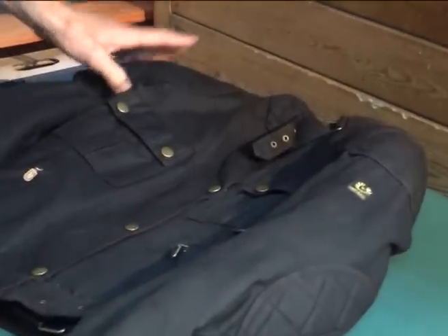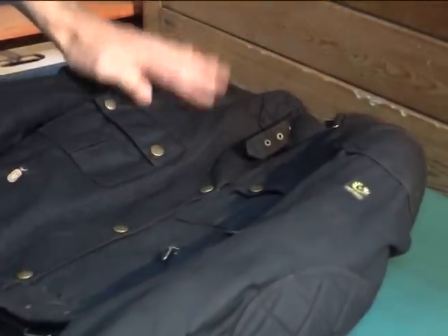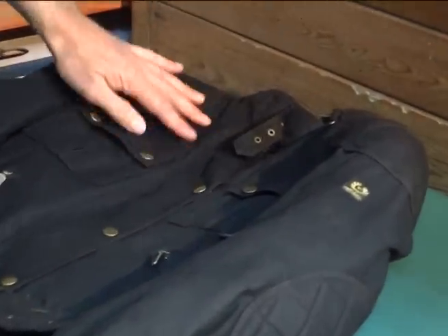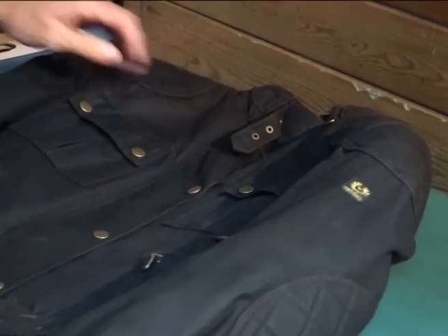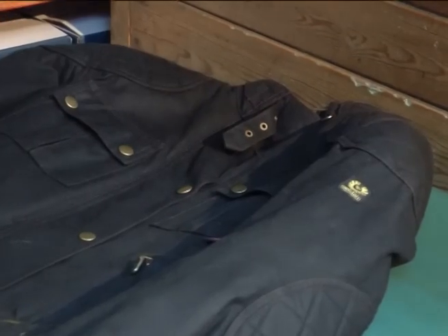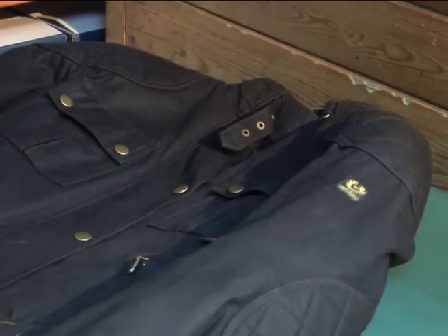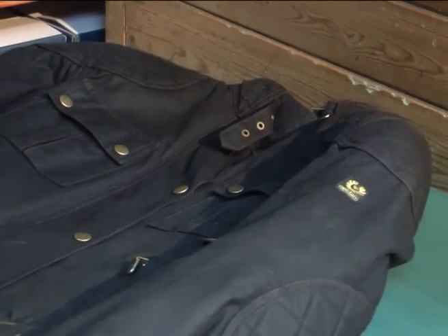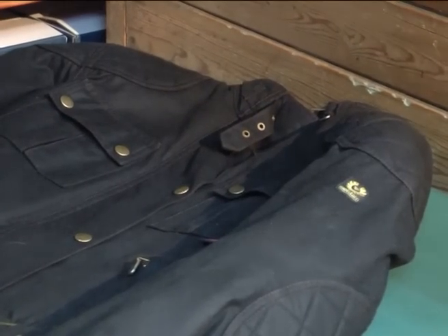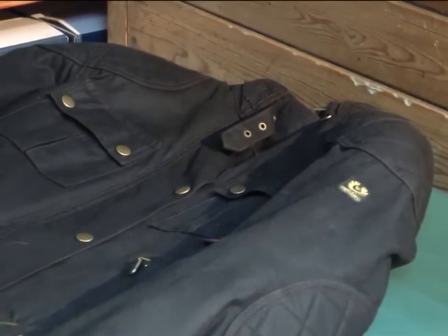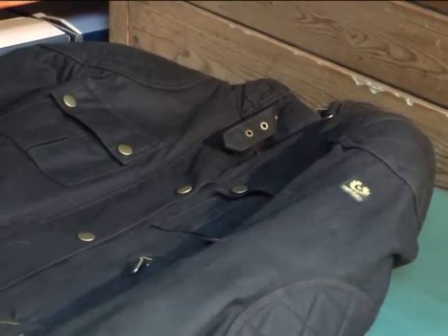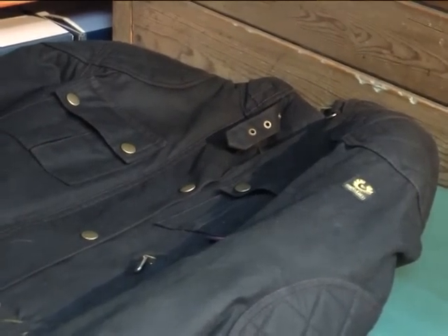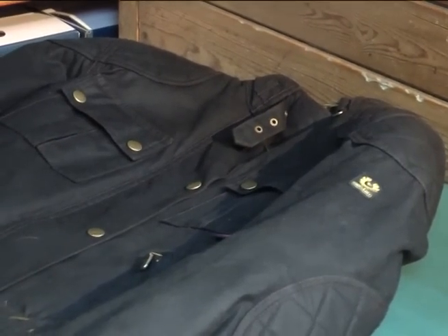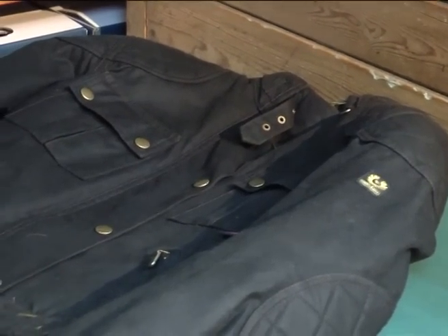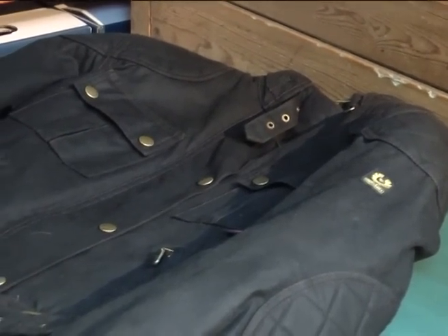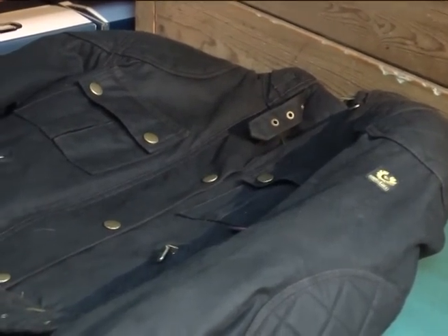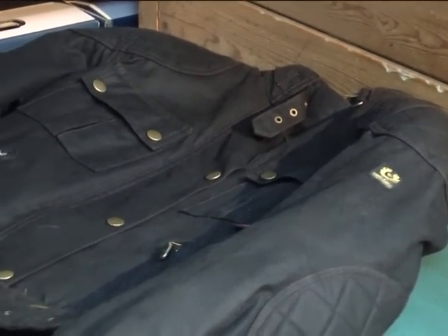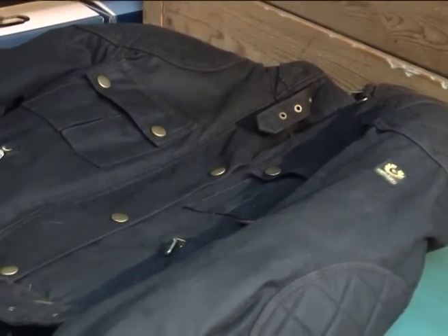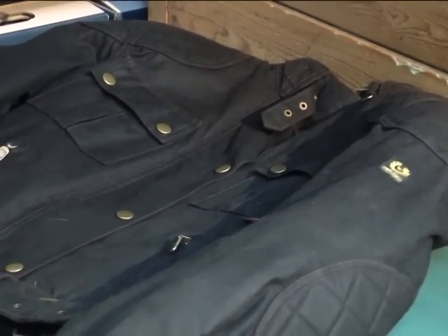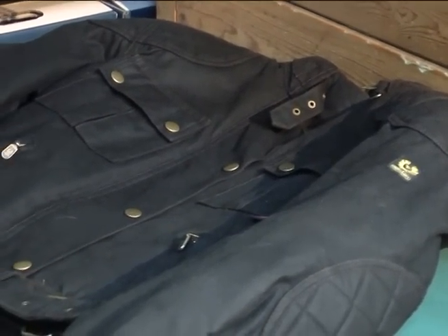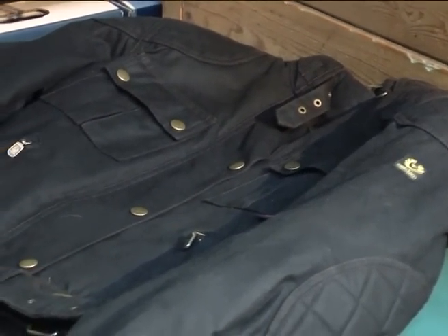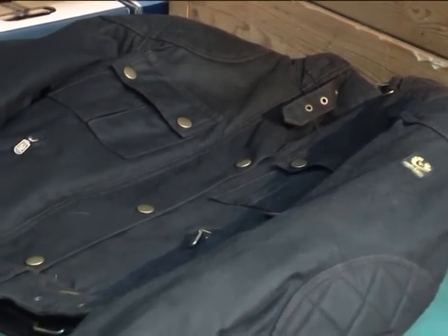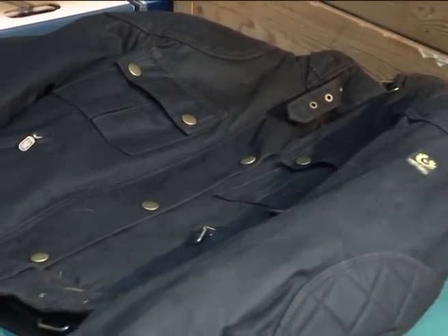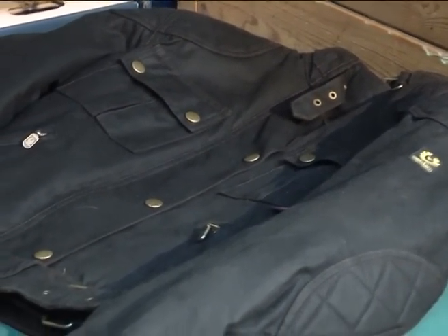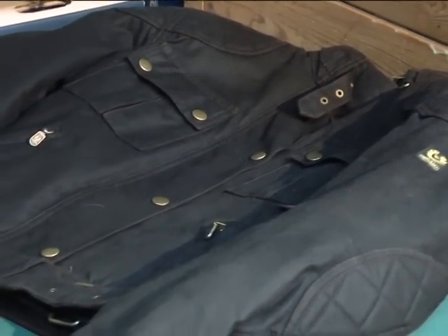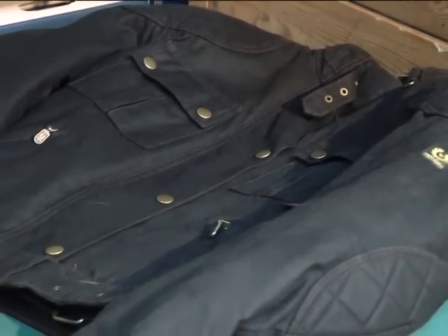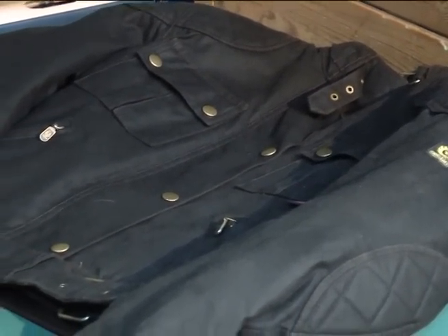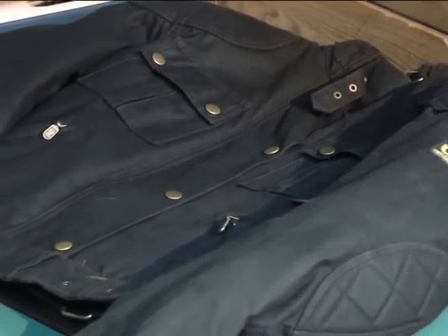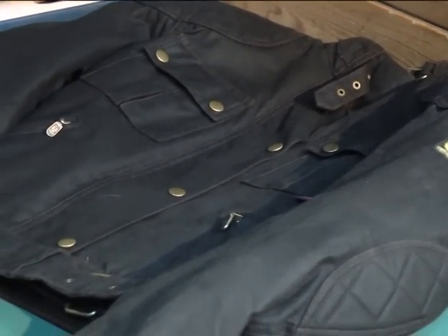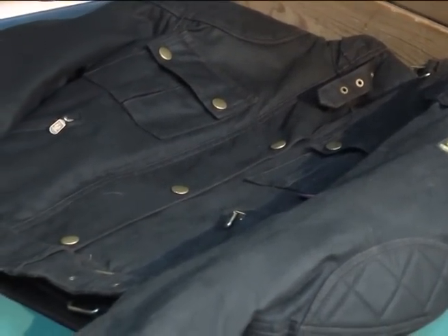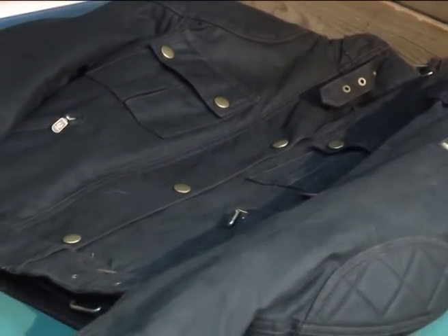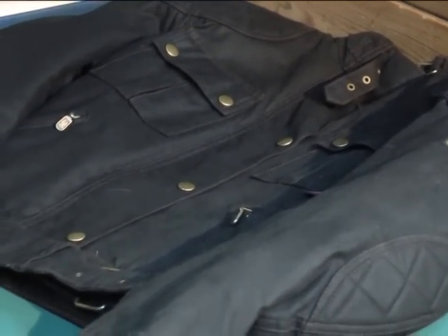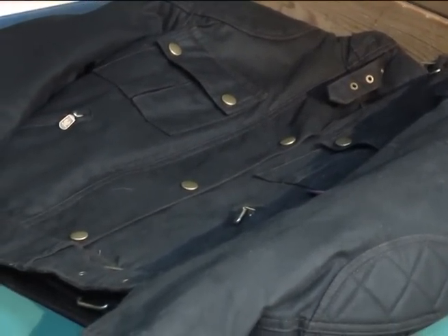Brooklands or Mojave — ladies' motorcycle wax cotton jacket by Belstaff.